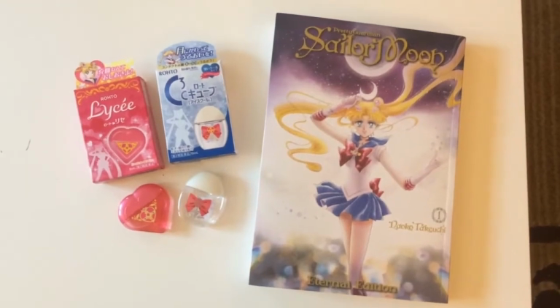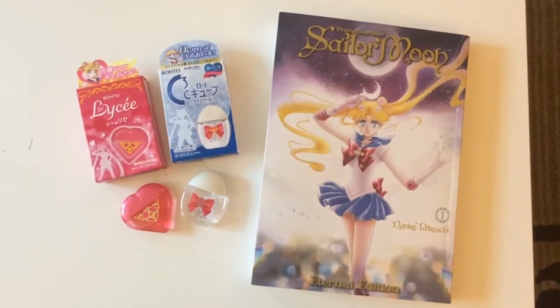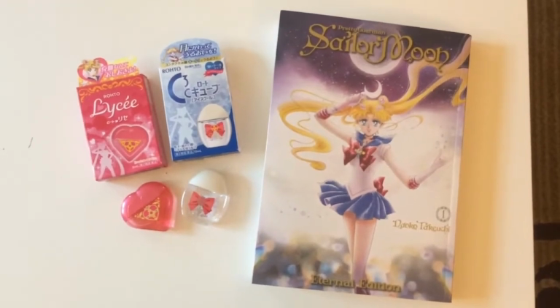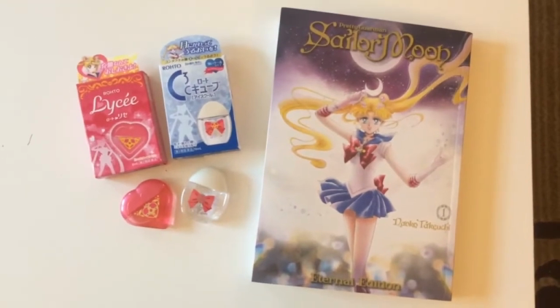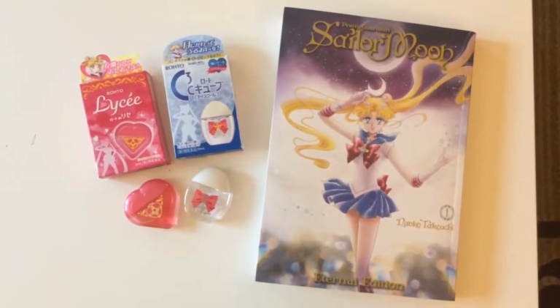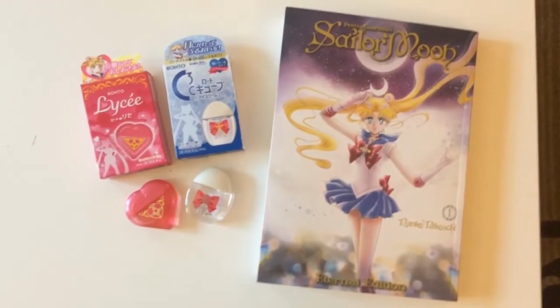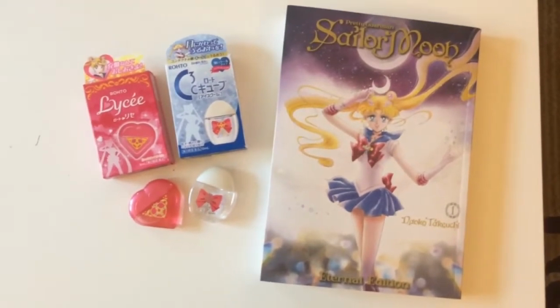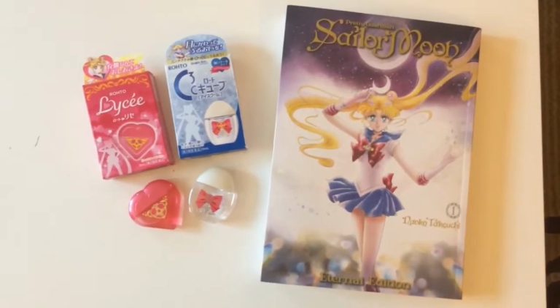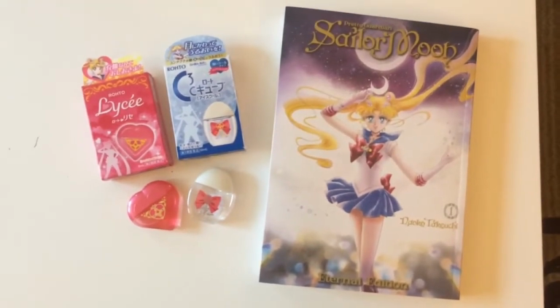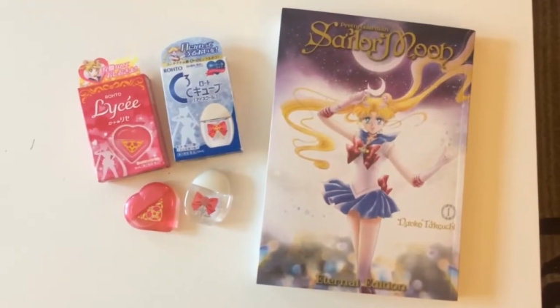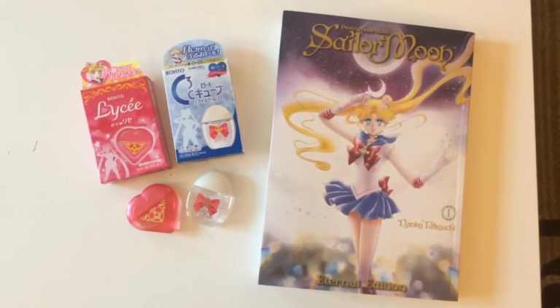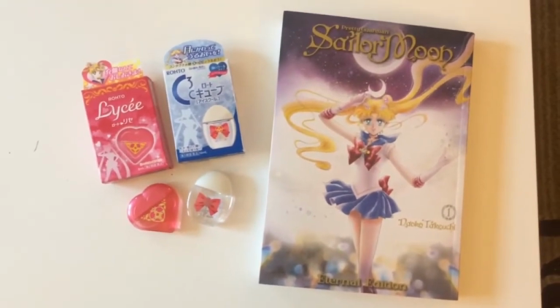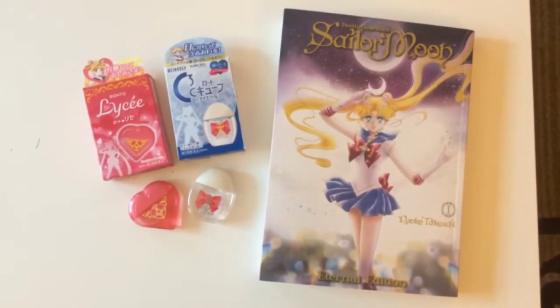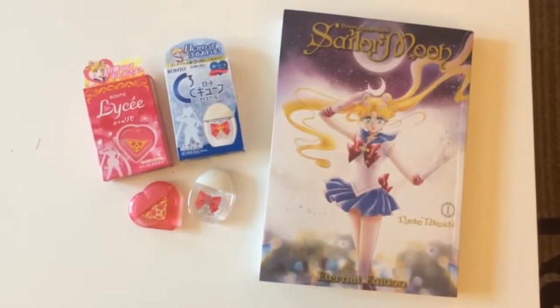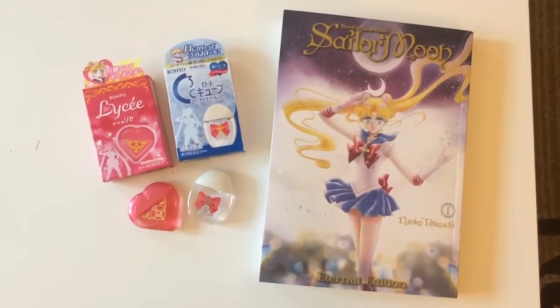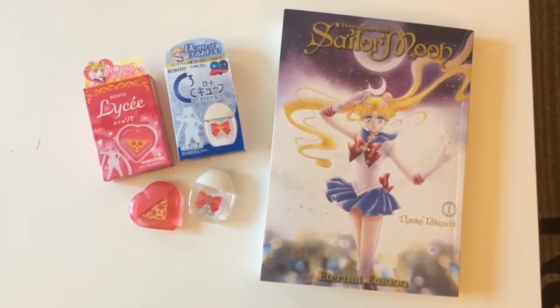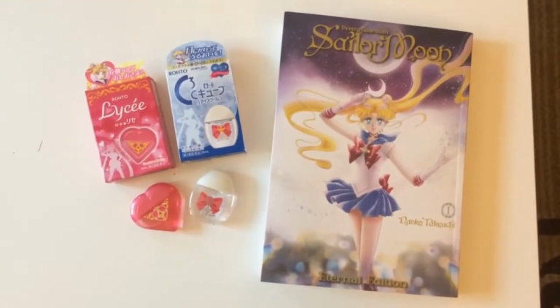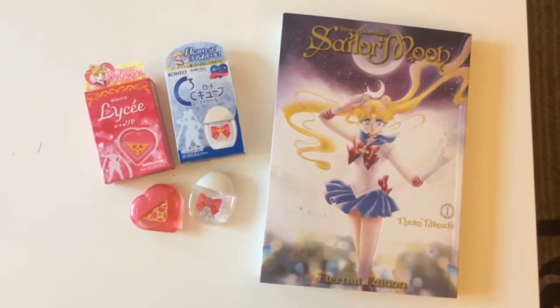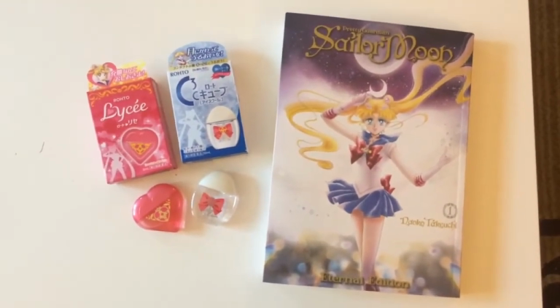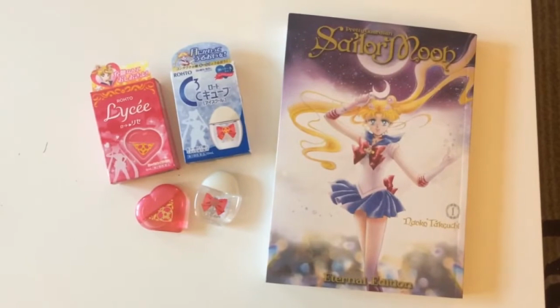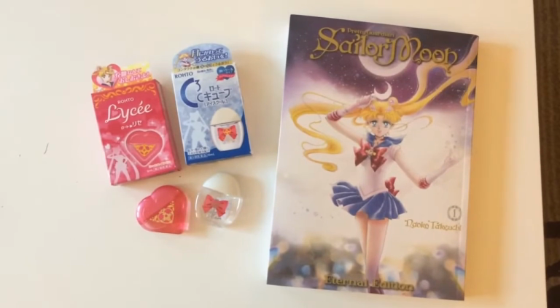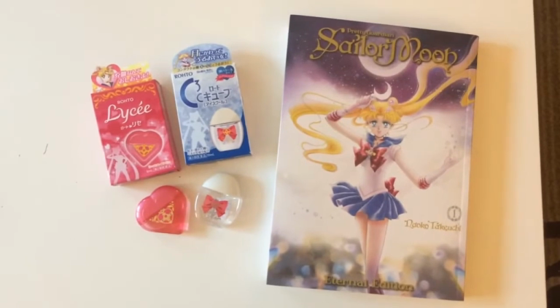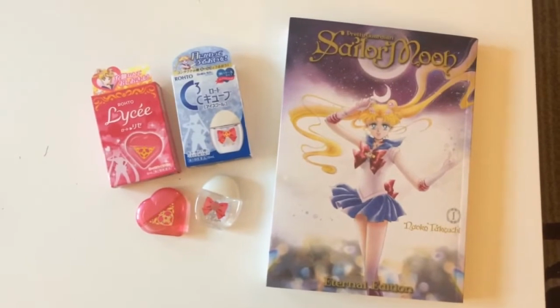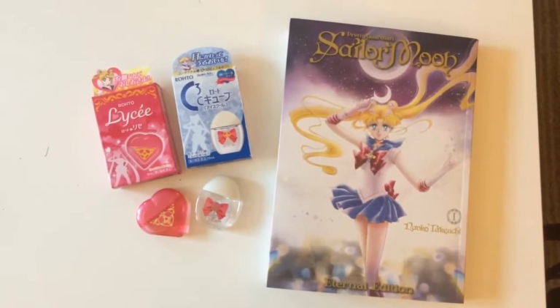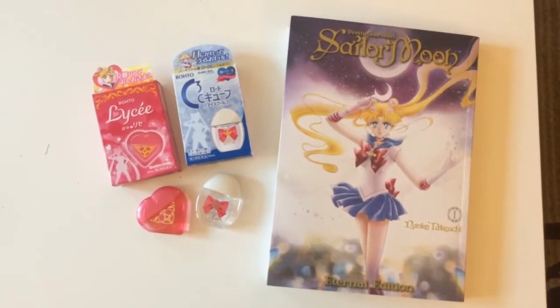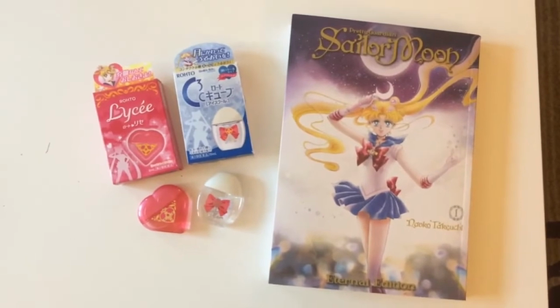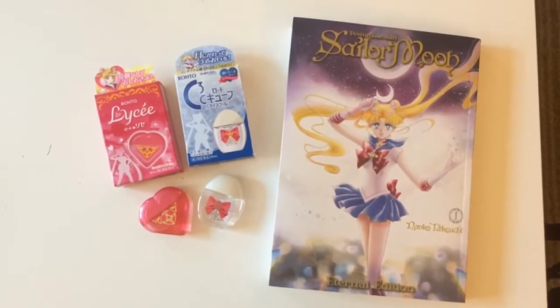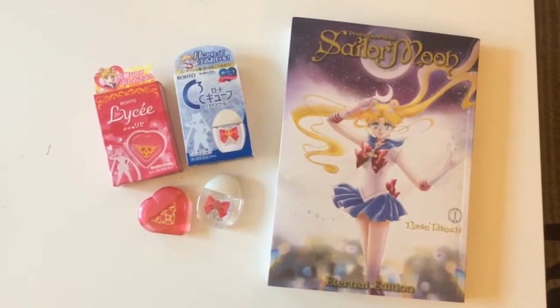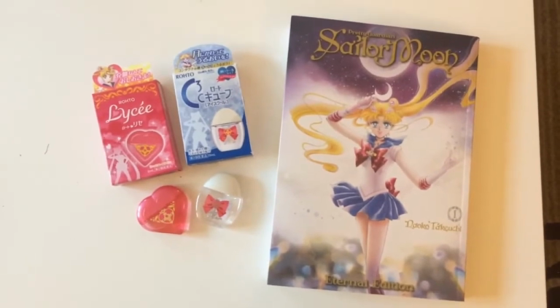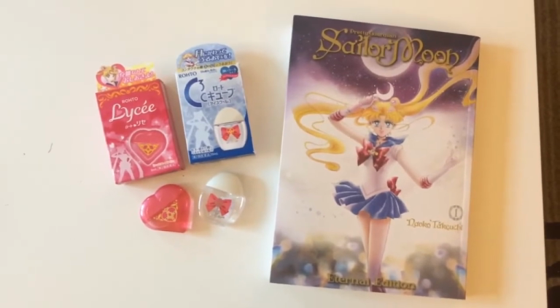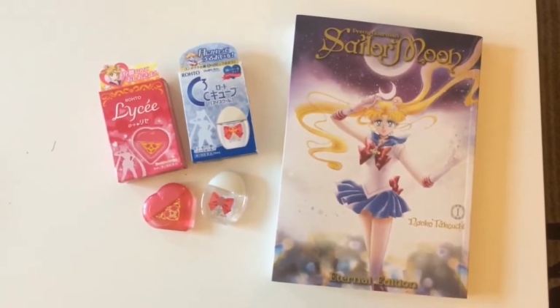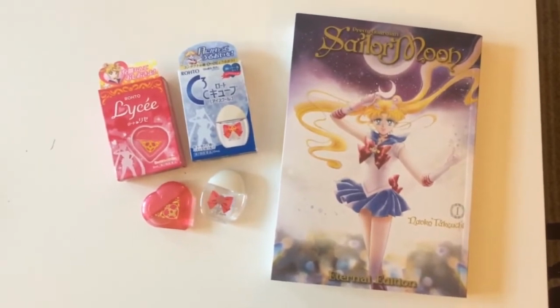Hey Moonies! I'm here with you today with my September 2018 Sailor Moon haul review.